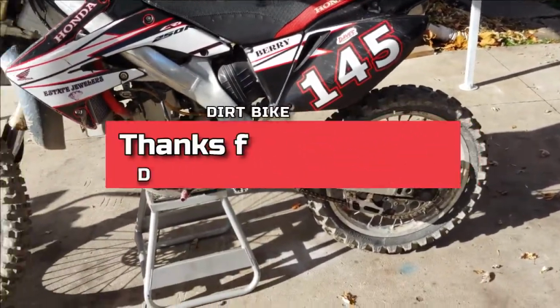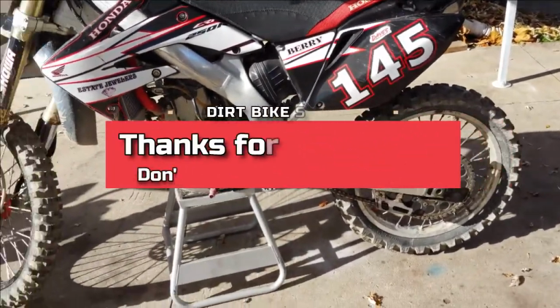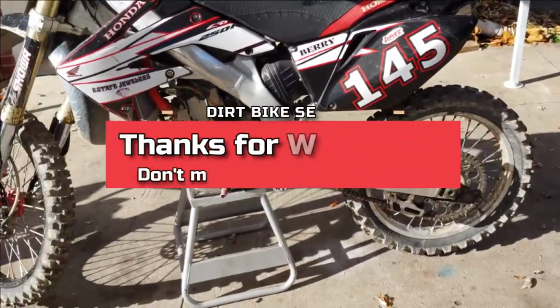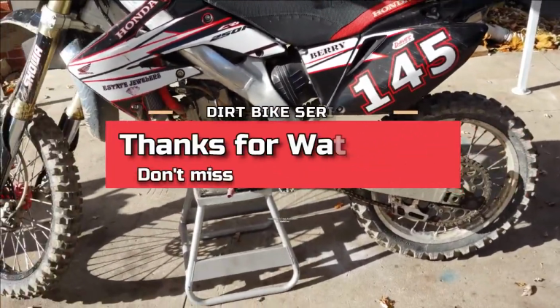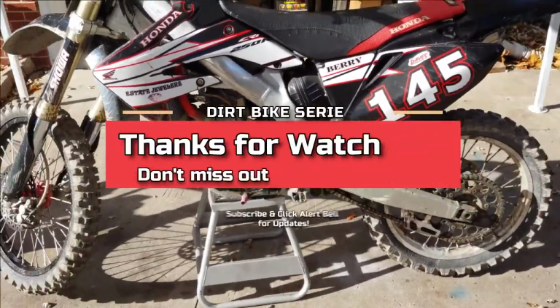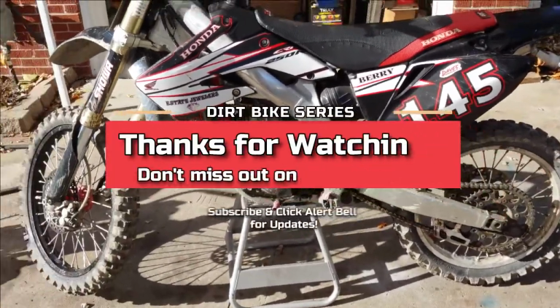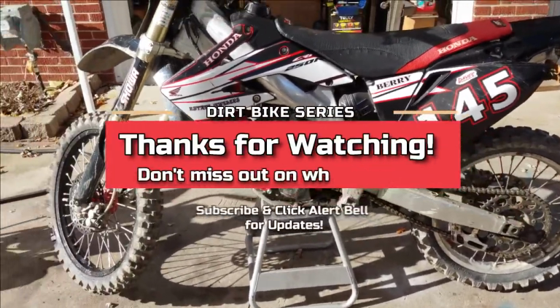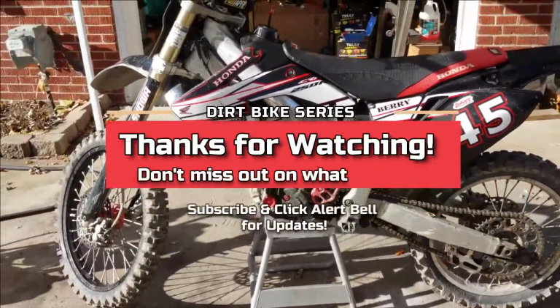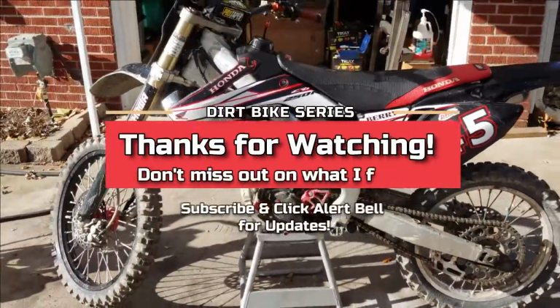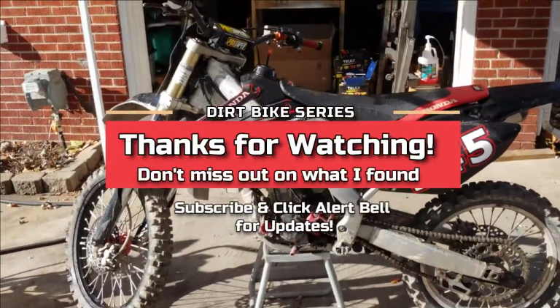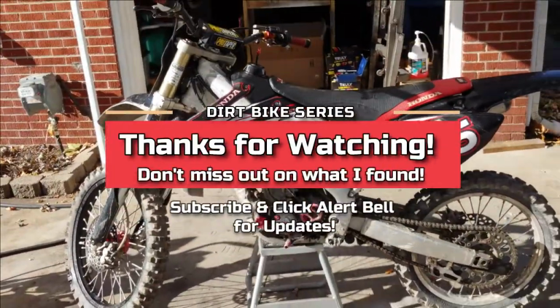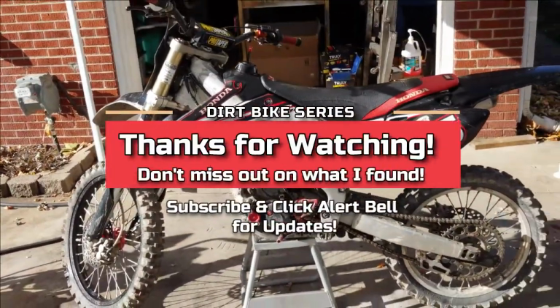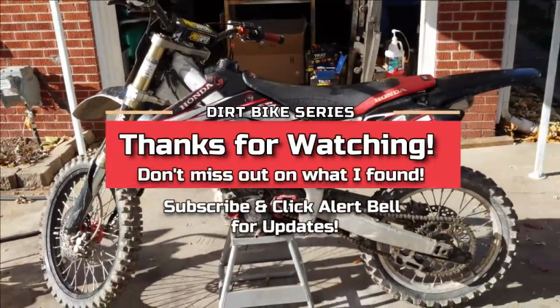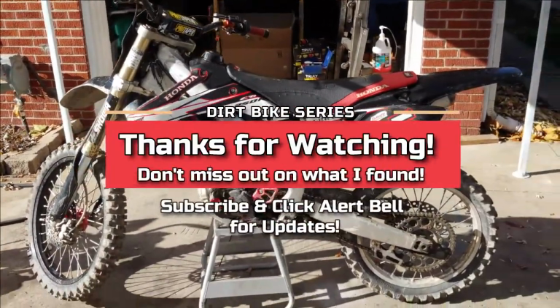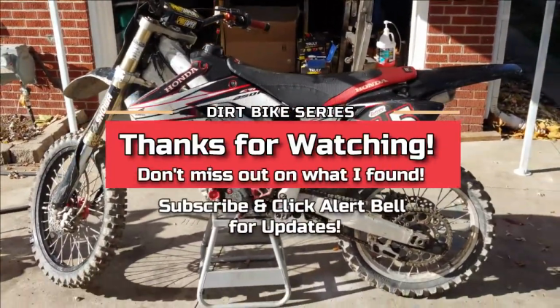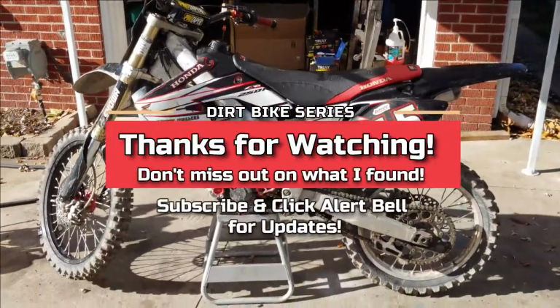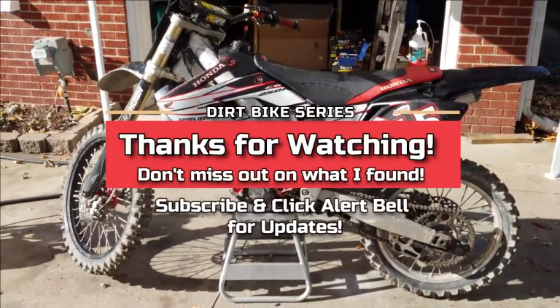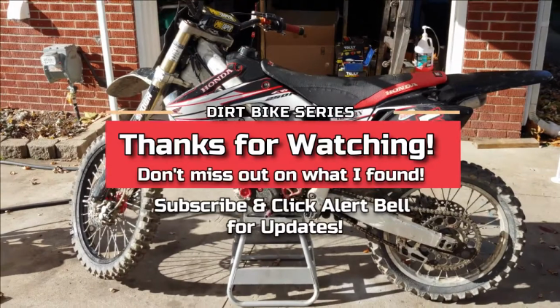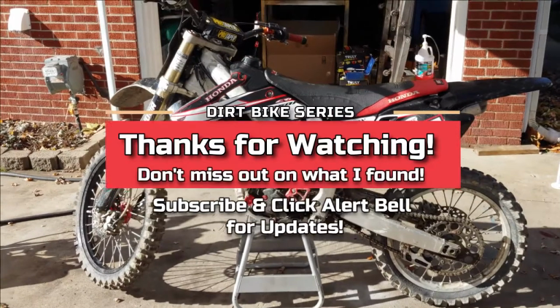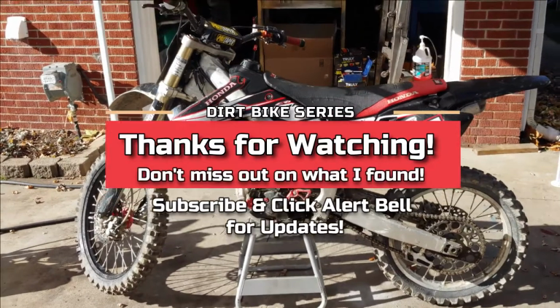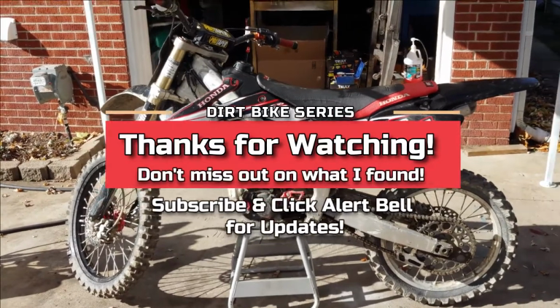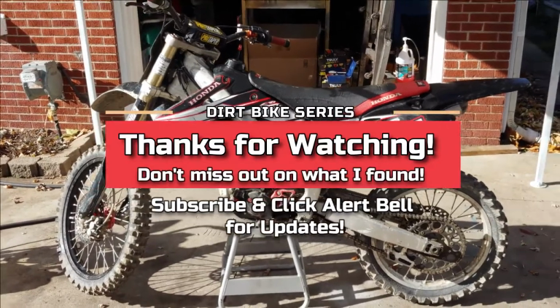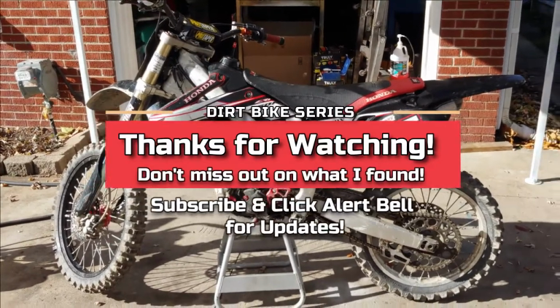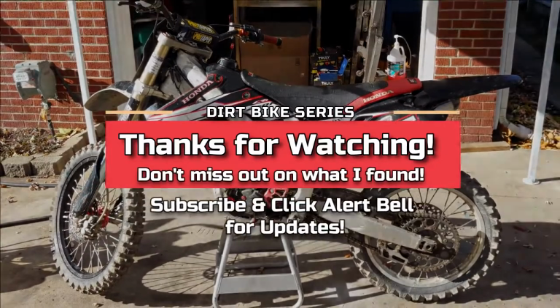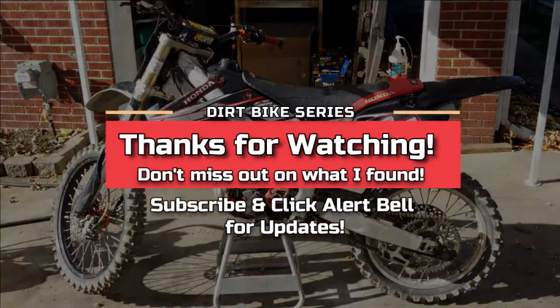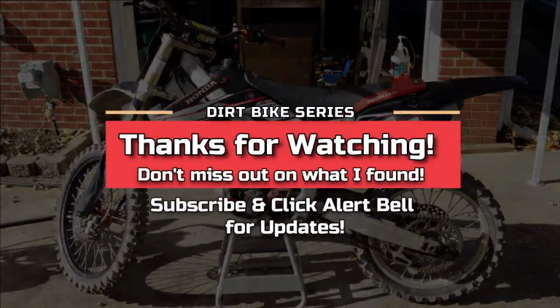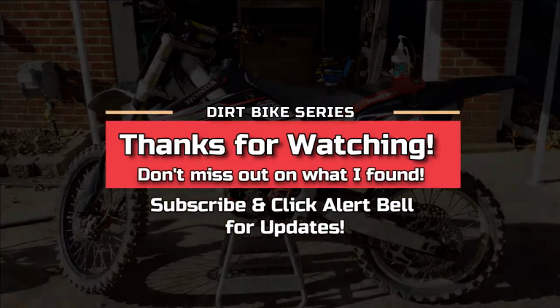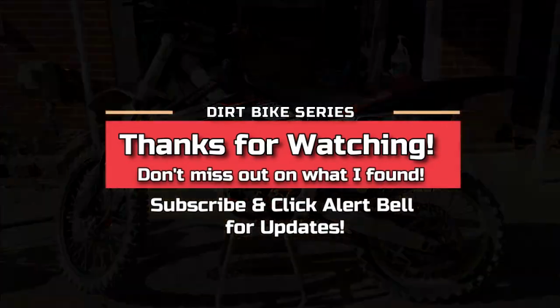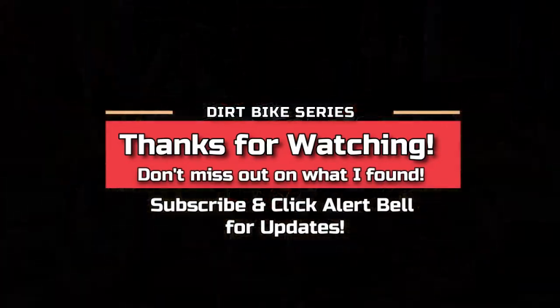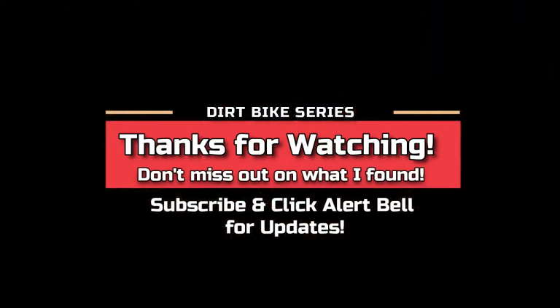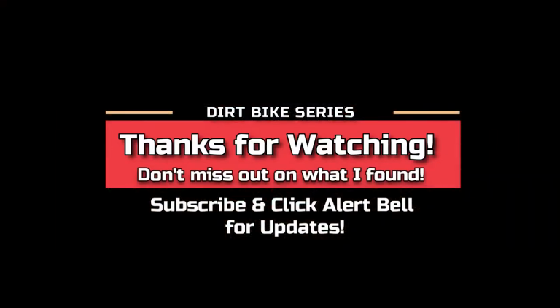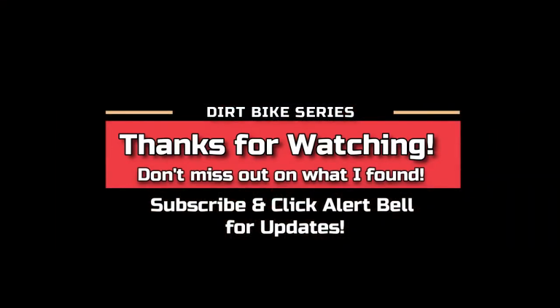Alright guys, I'll bring you back when I get it cleaned up and start tearing into things.